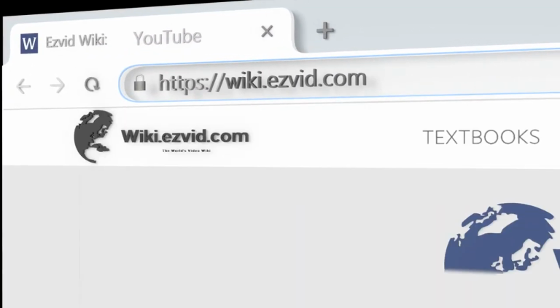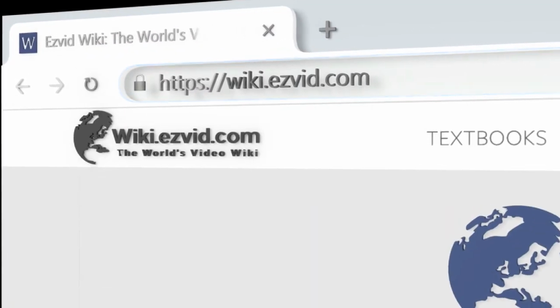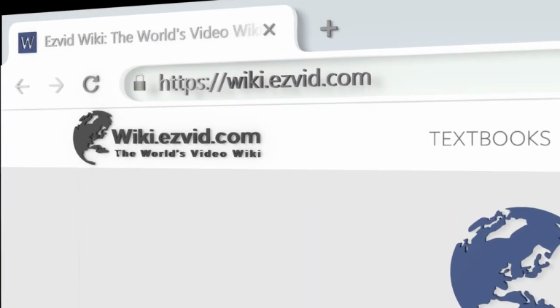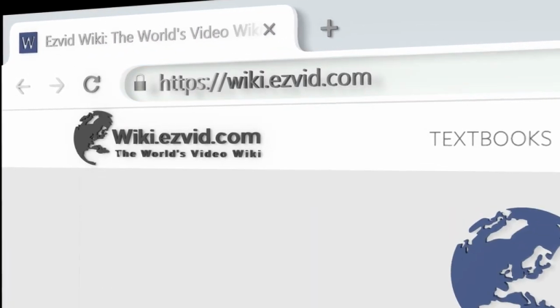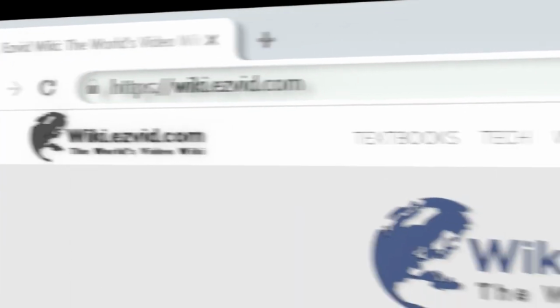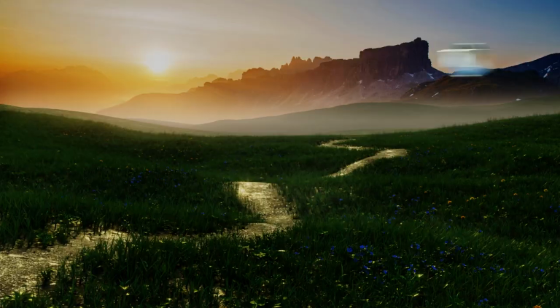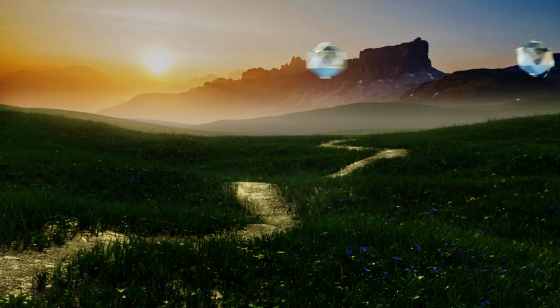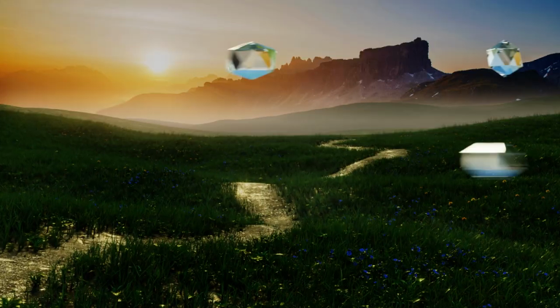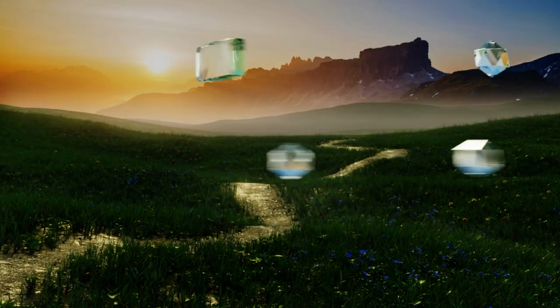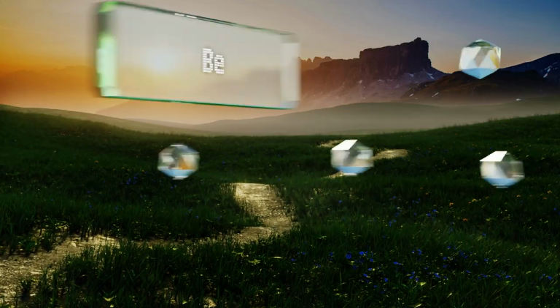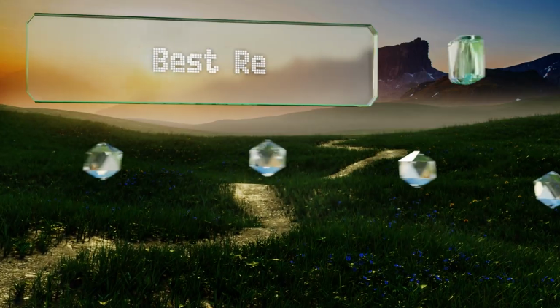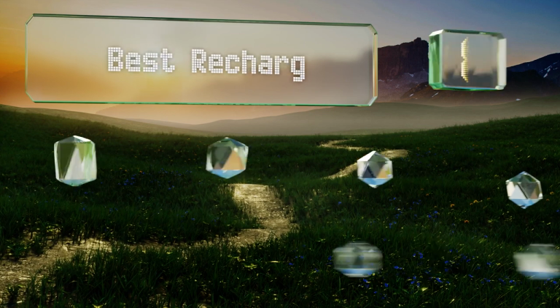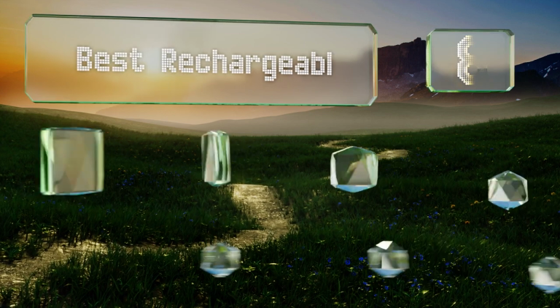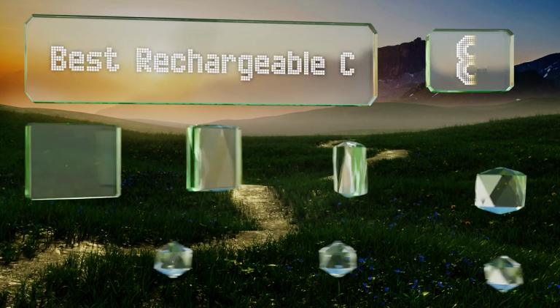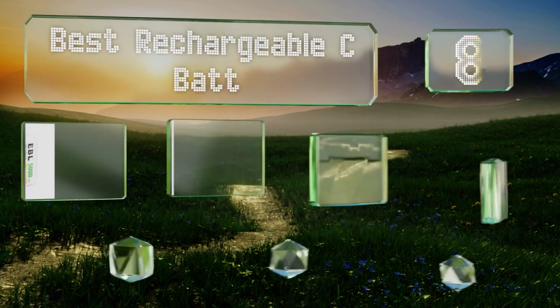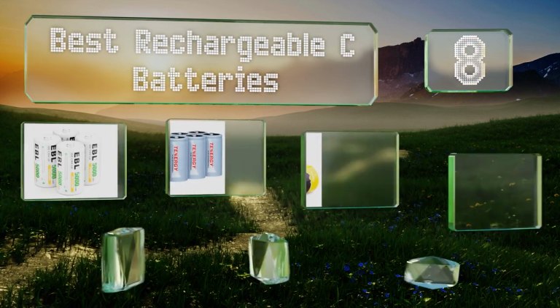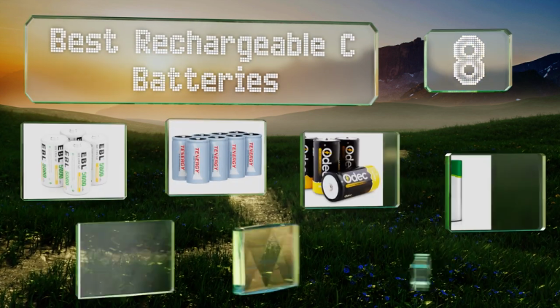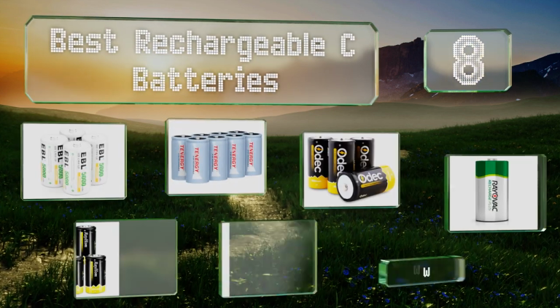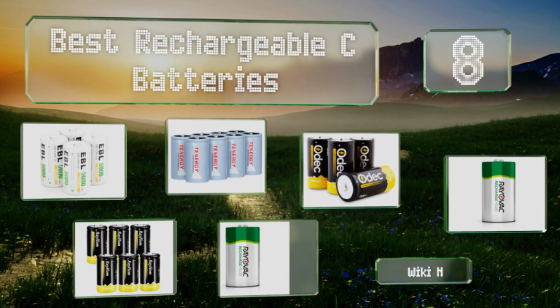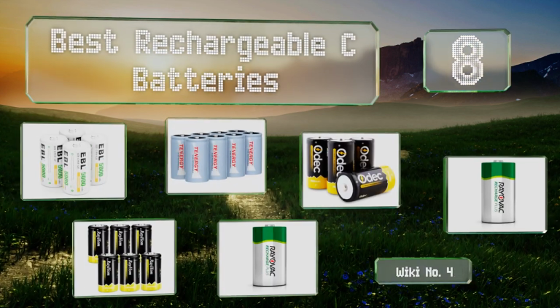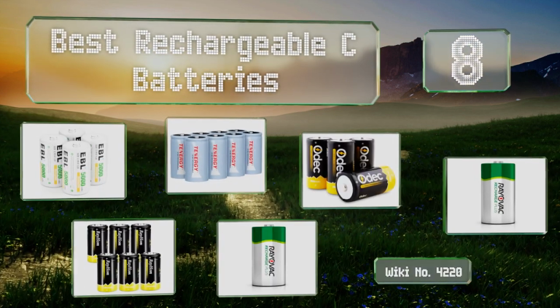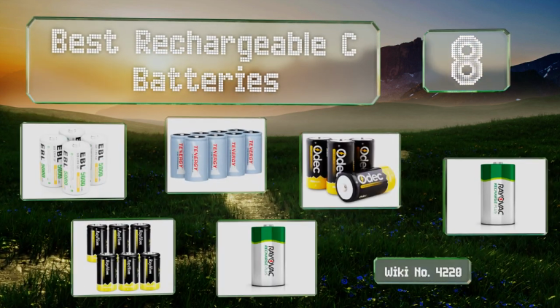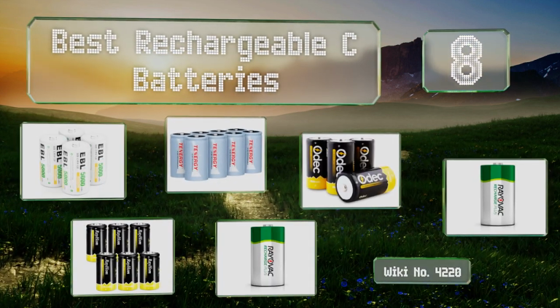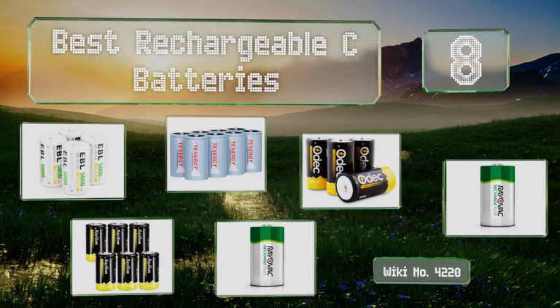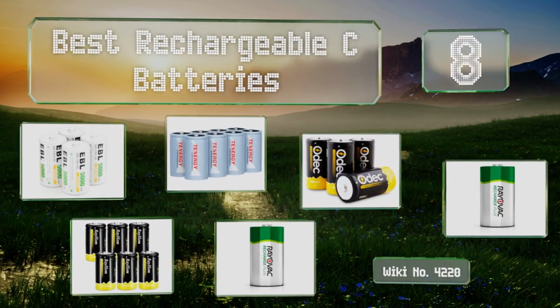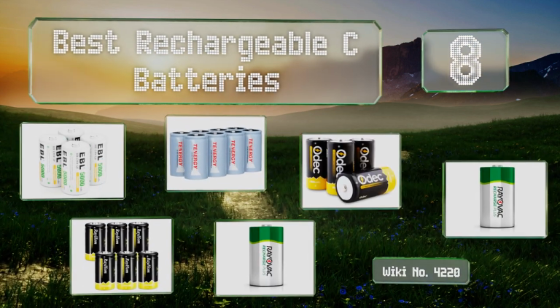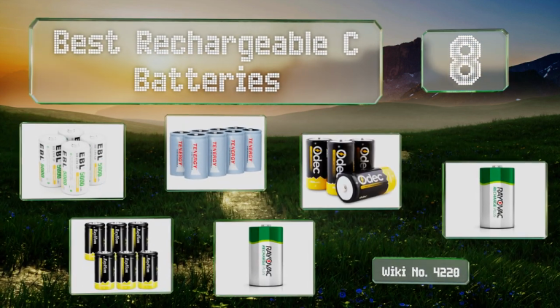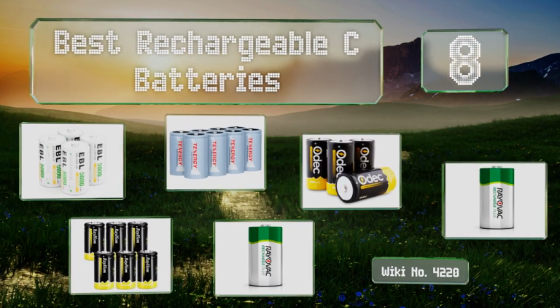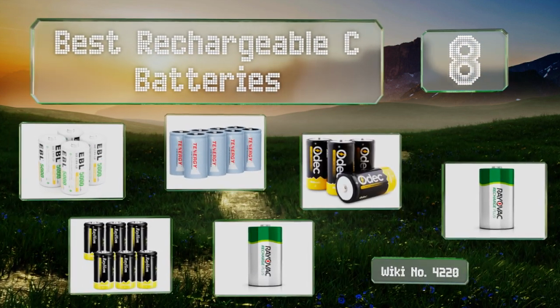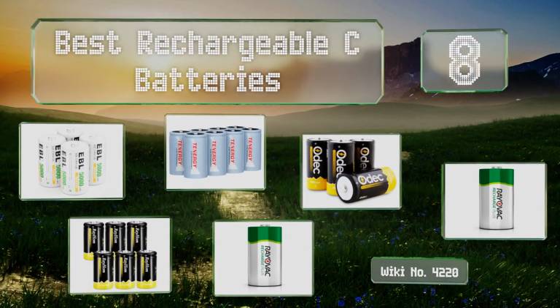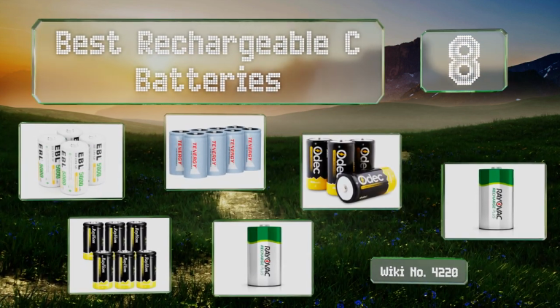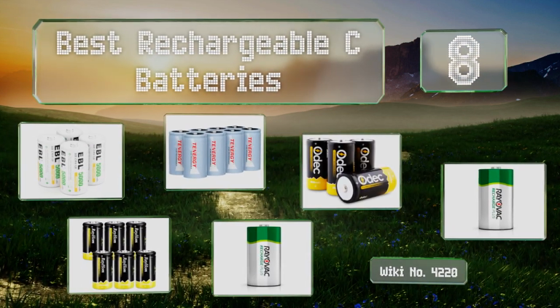EasyVid presents the eight best rechargeable C batteries. Let's get started with the list.